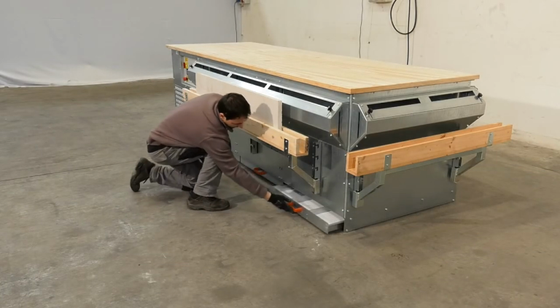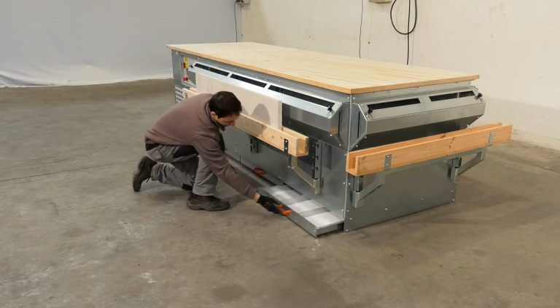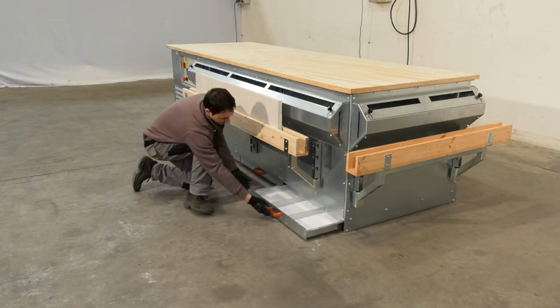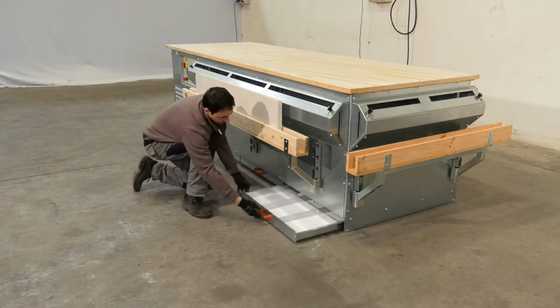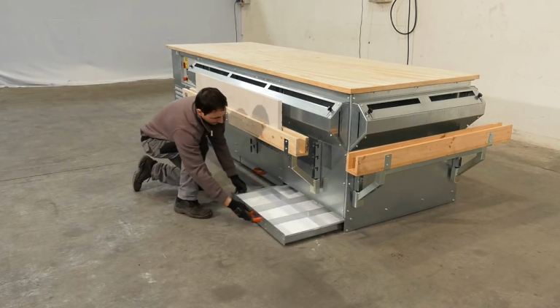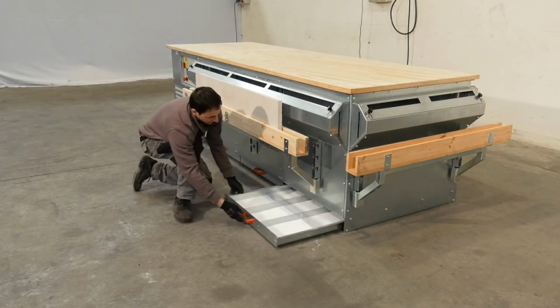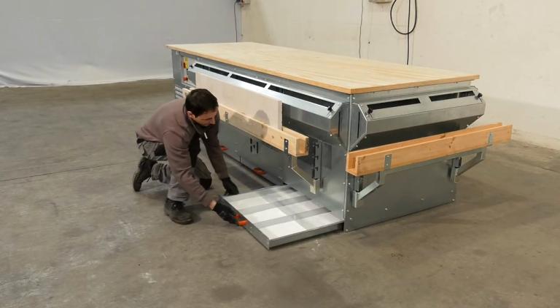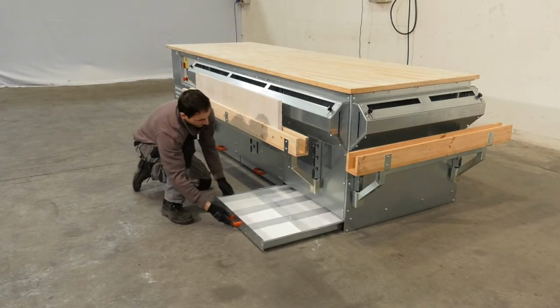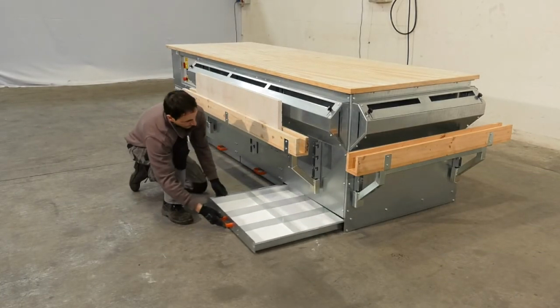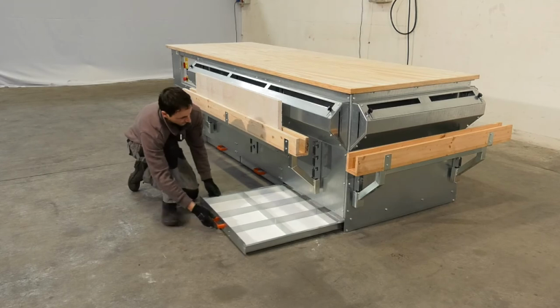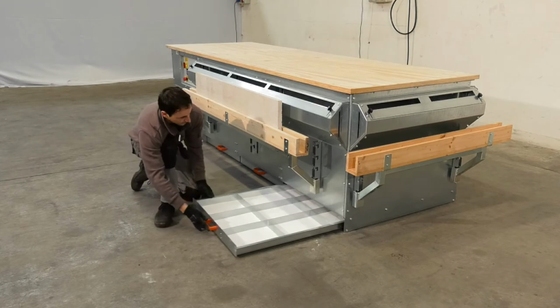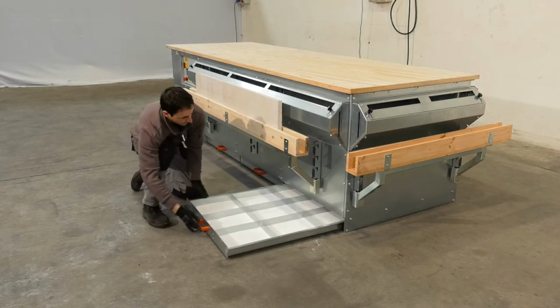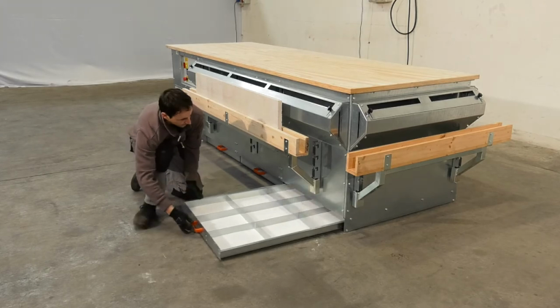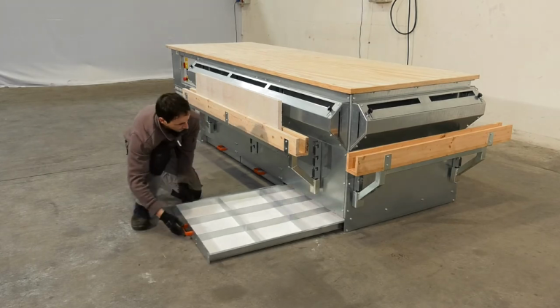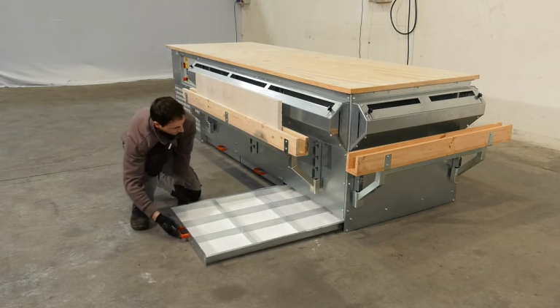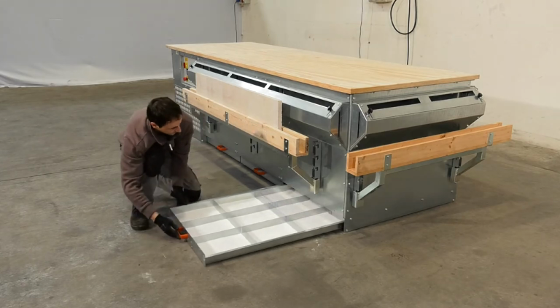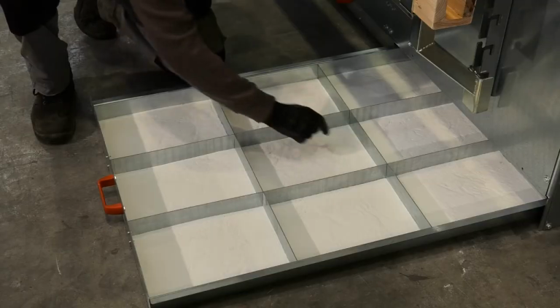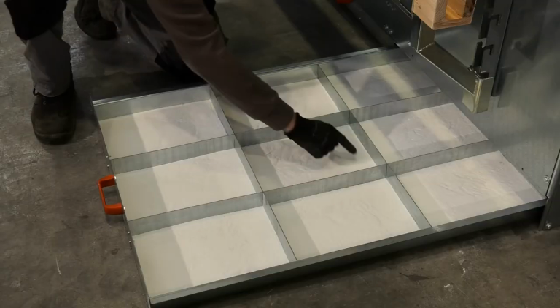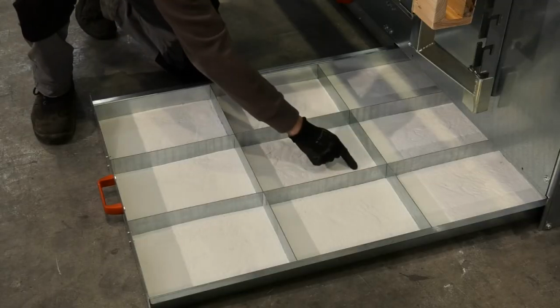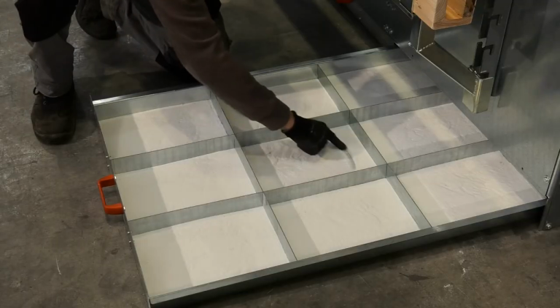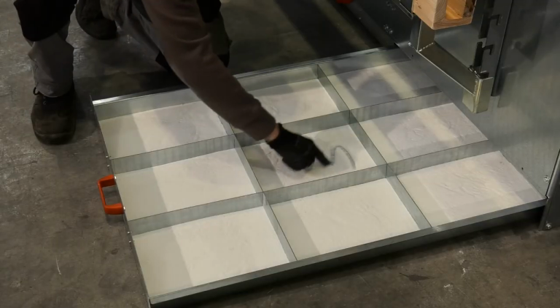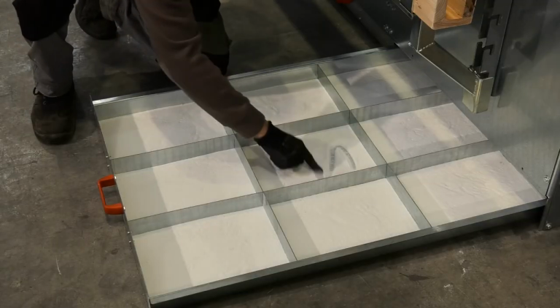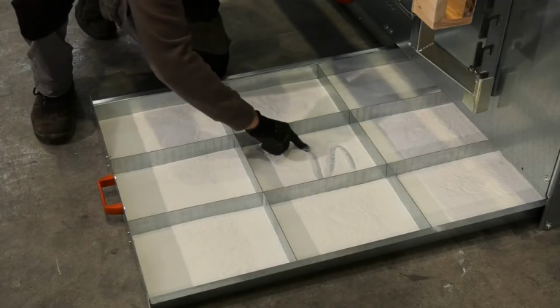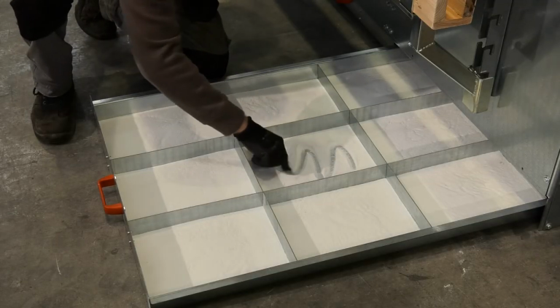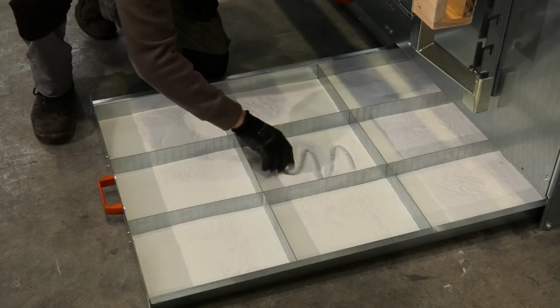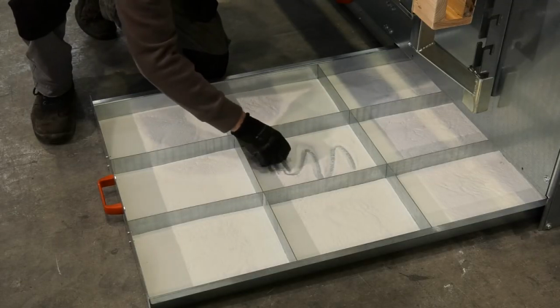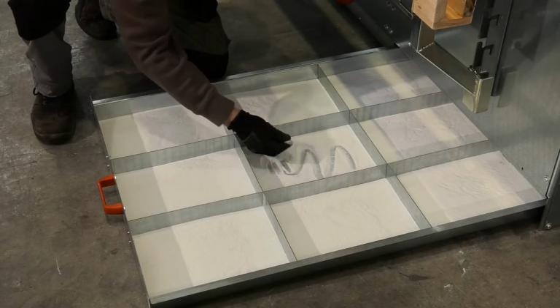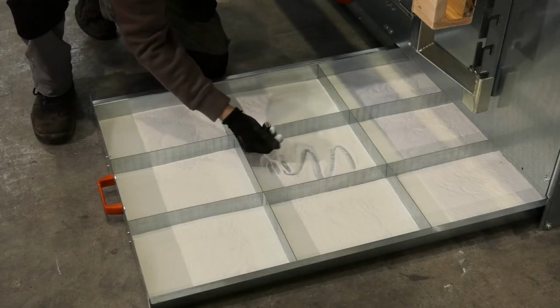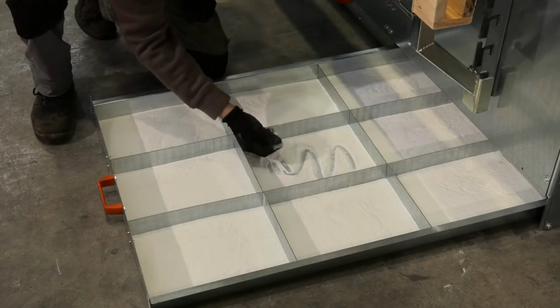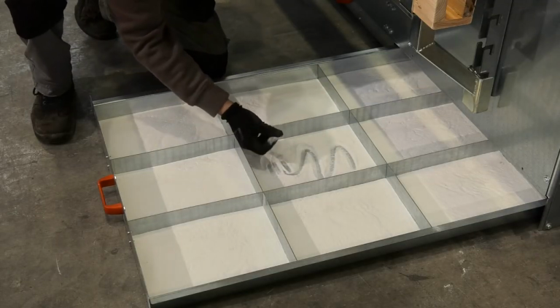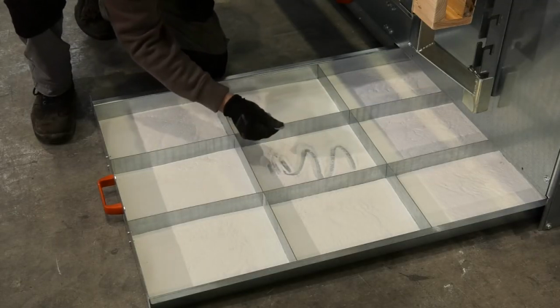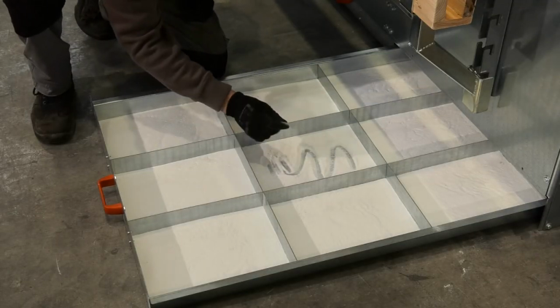This phase, known as the self-cleaning cycle, is completely automatic.